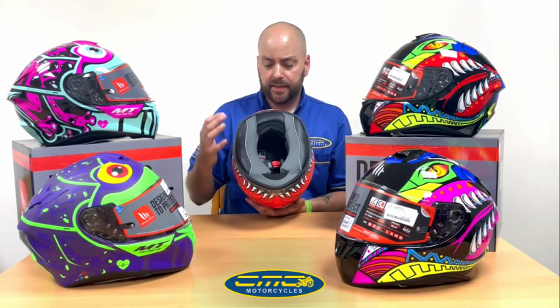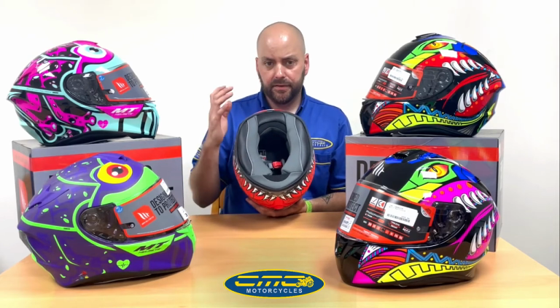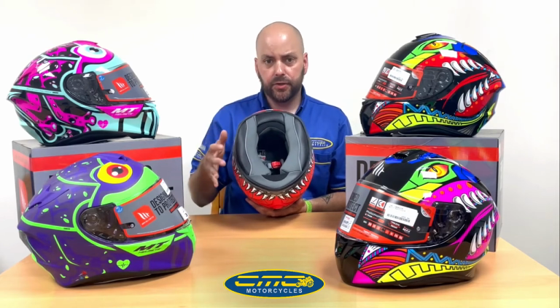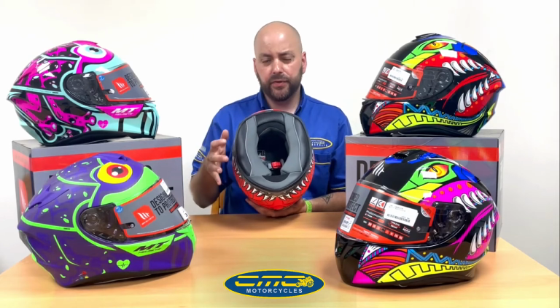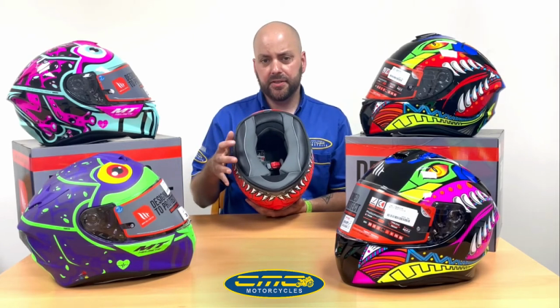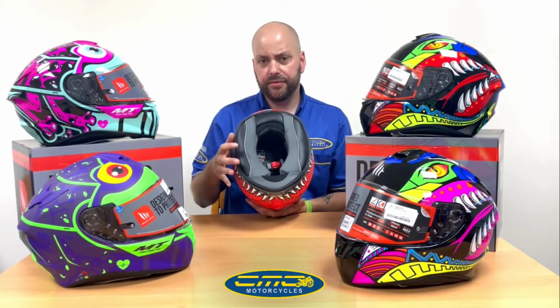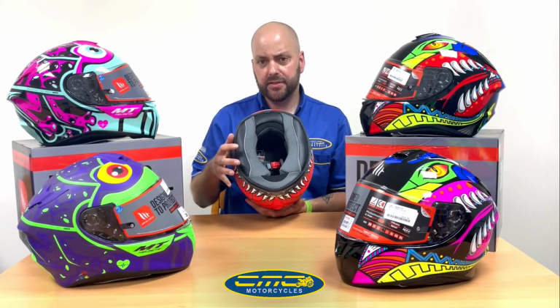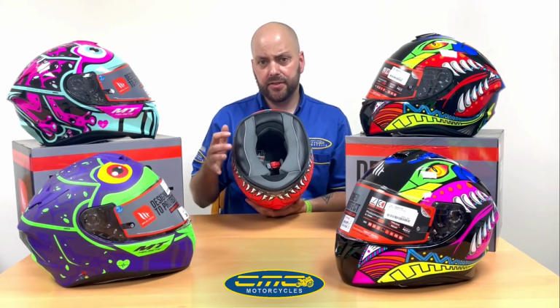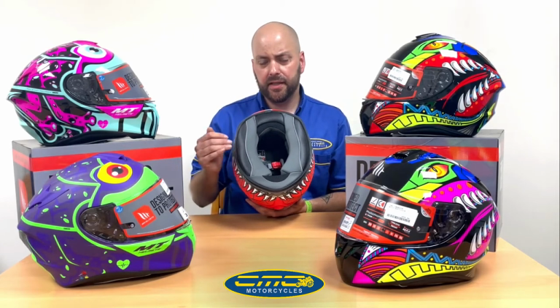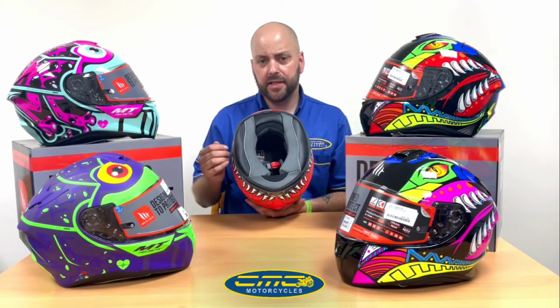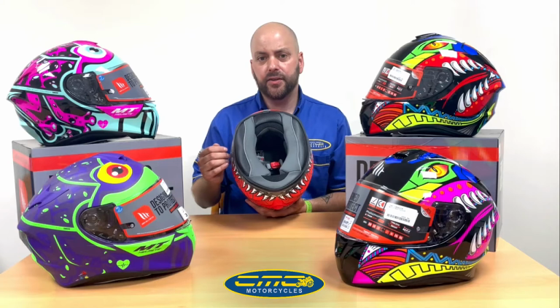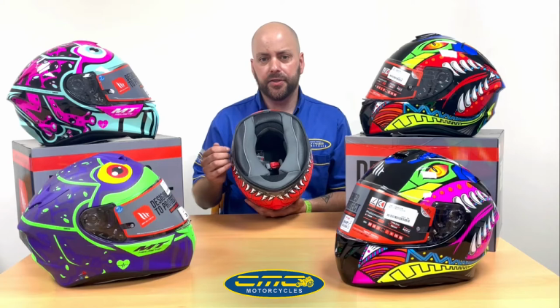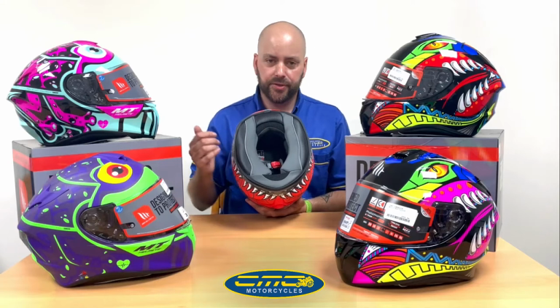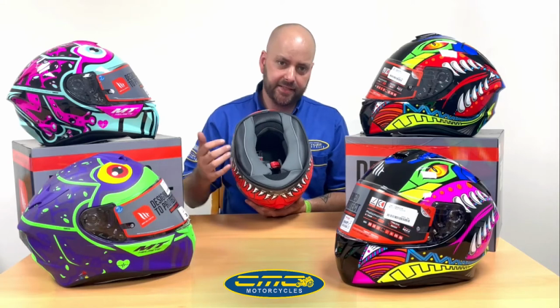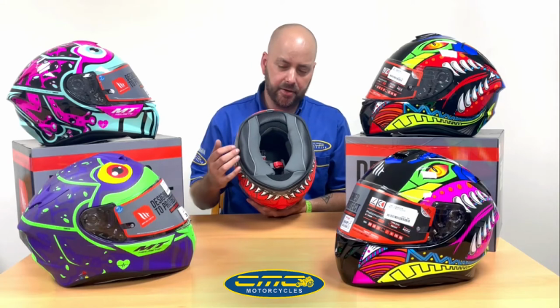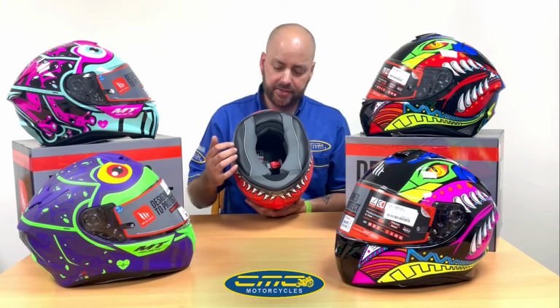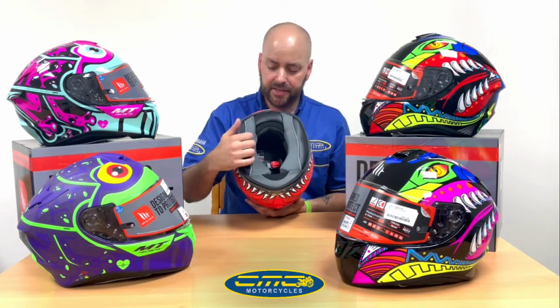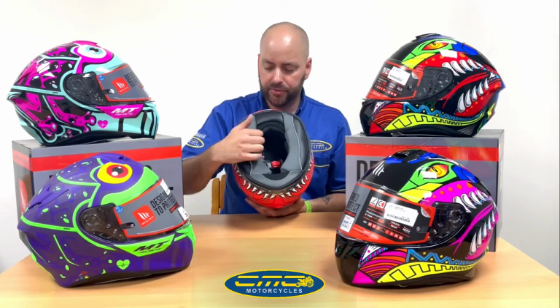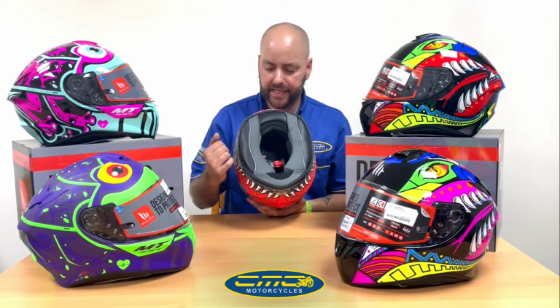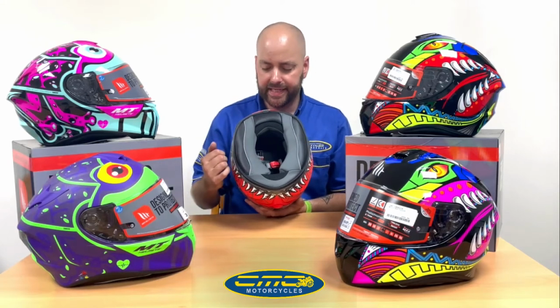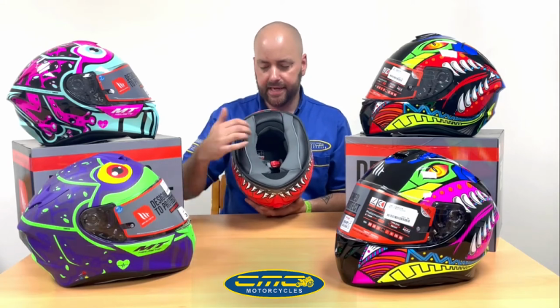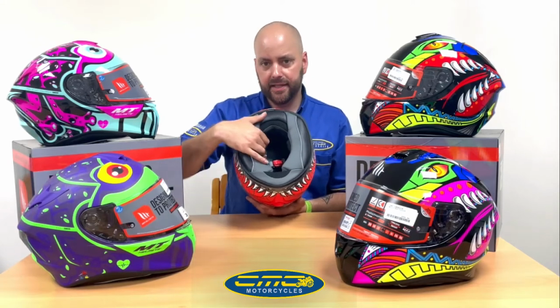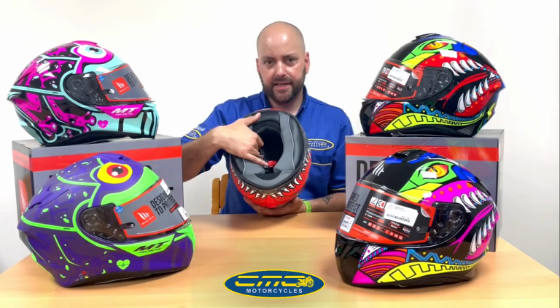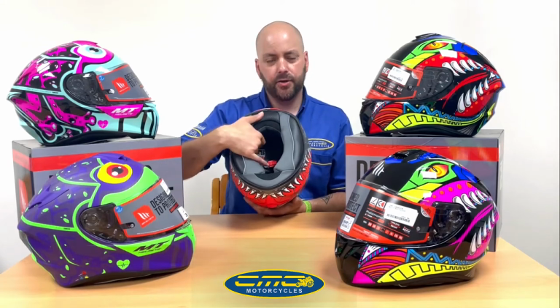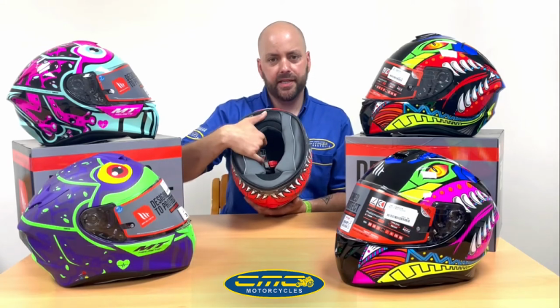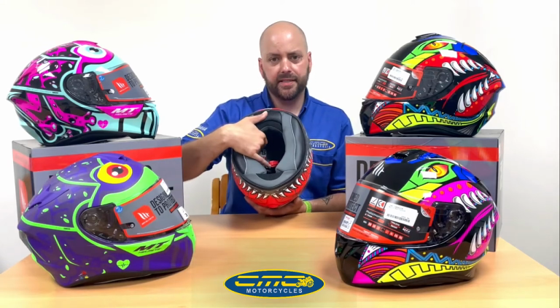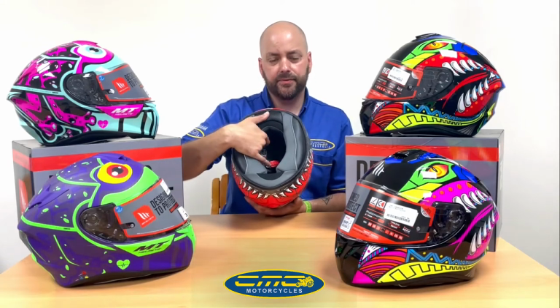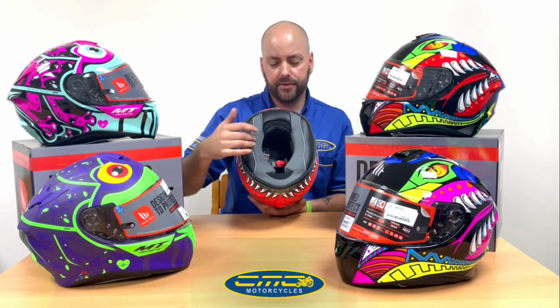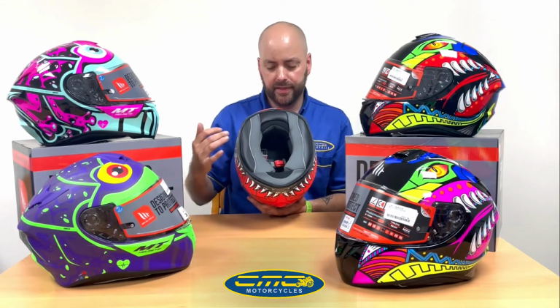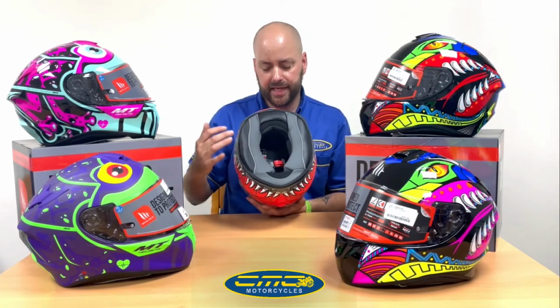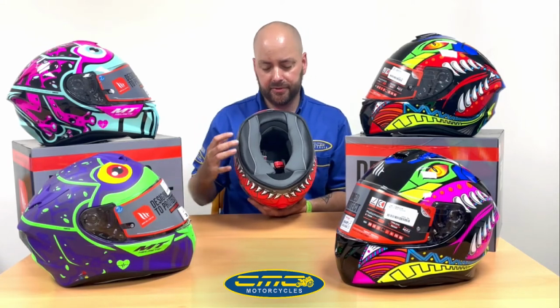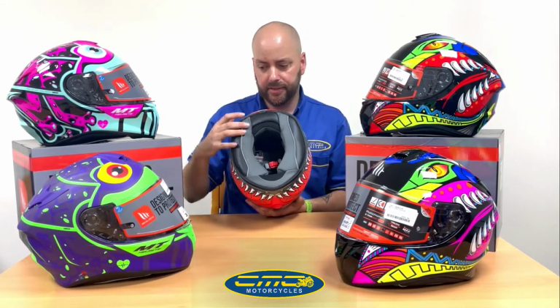Another cool feature is that you can also fit an intercom in this helmet — it's got recesses built in for the speakers when you remove the lining.